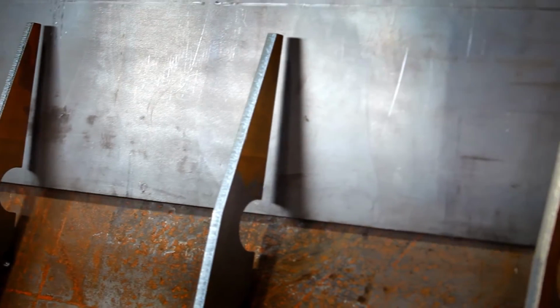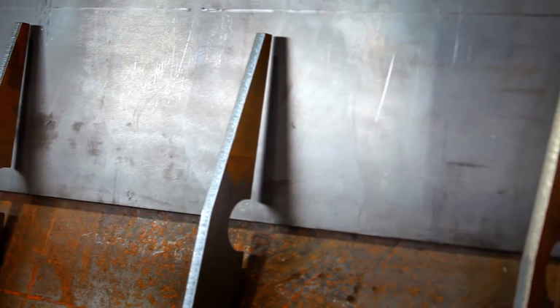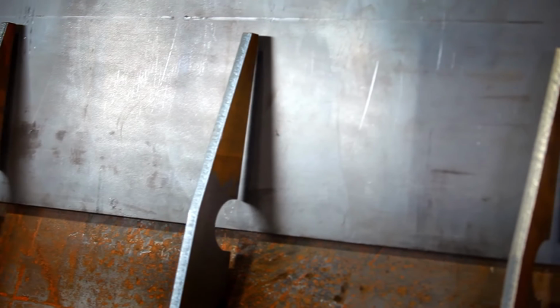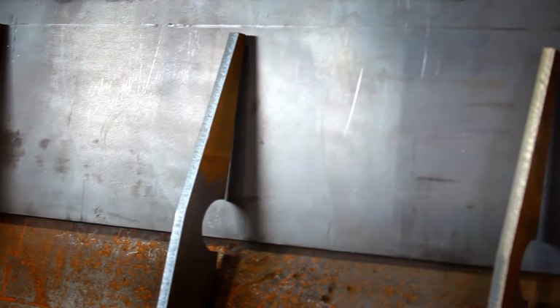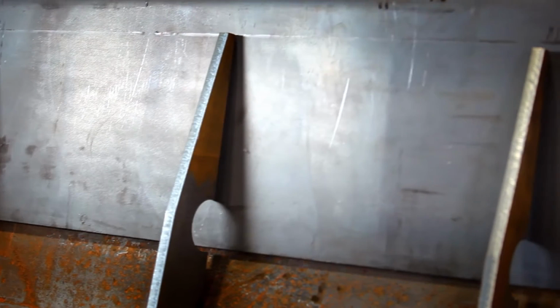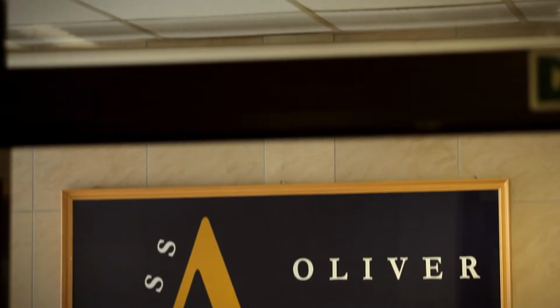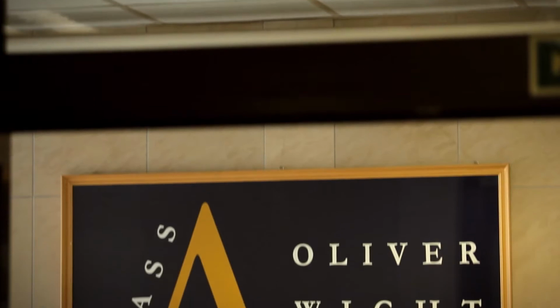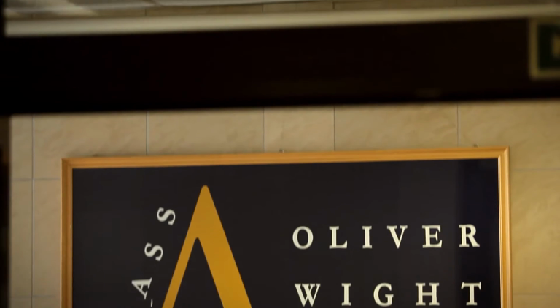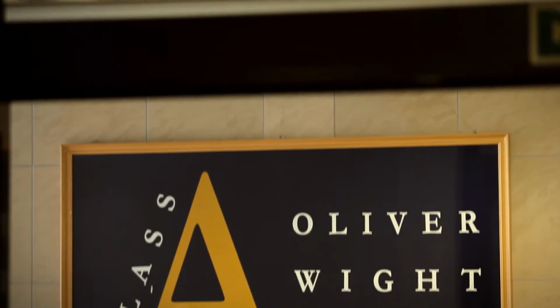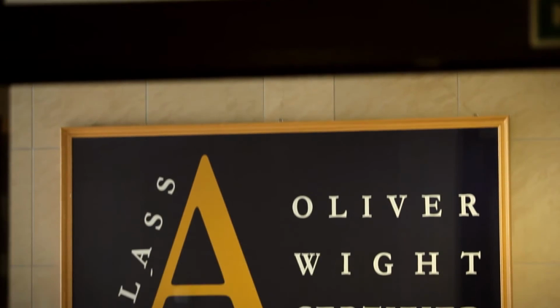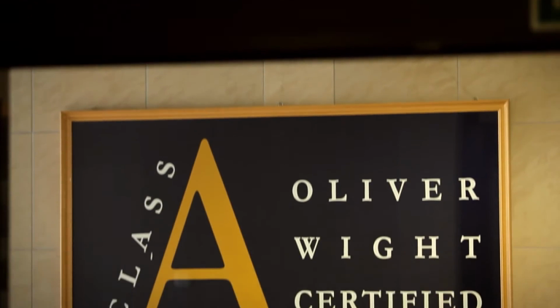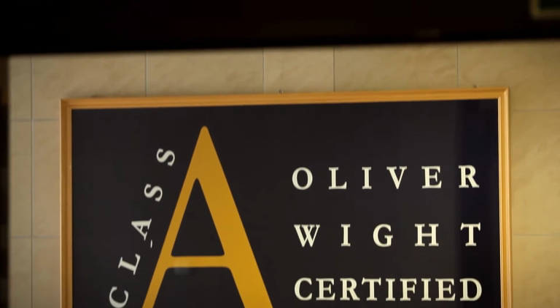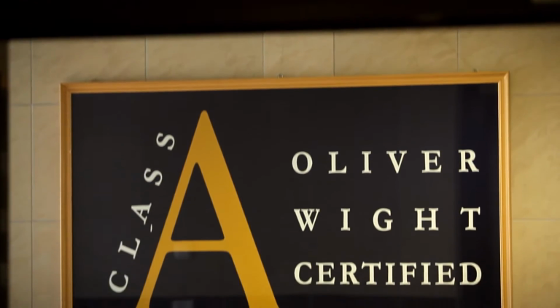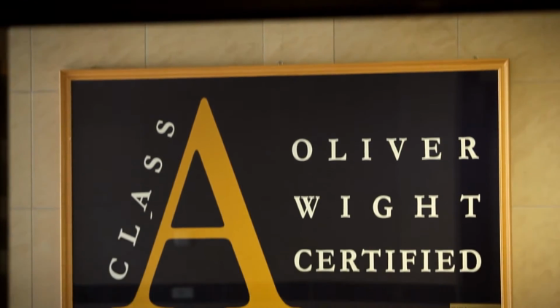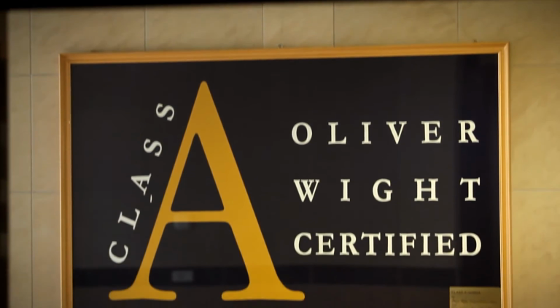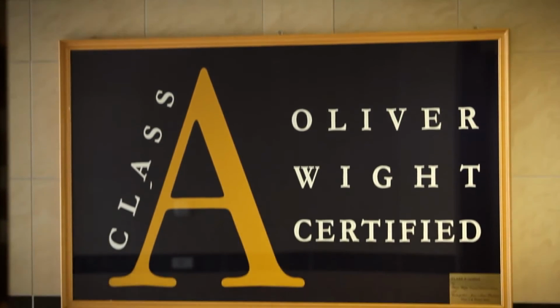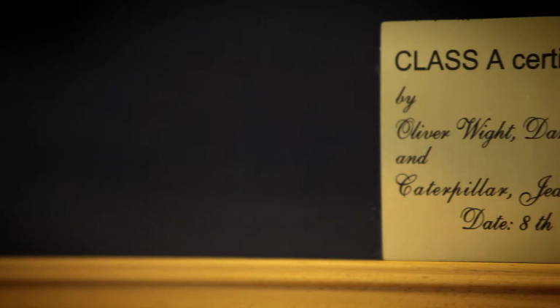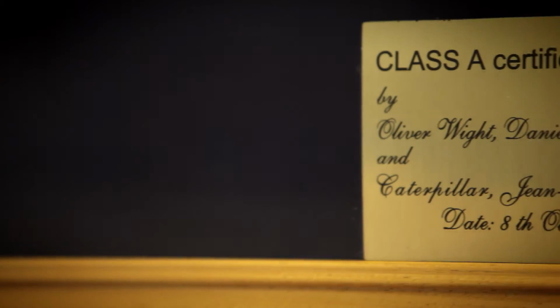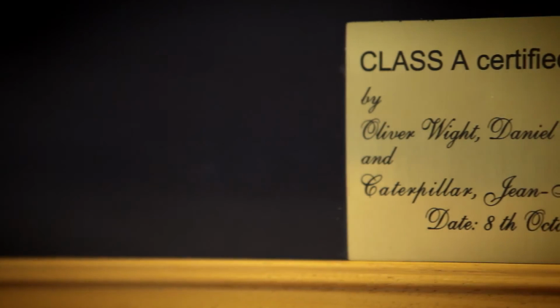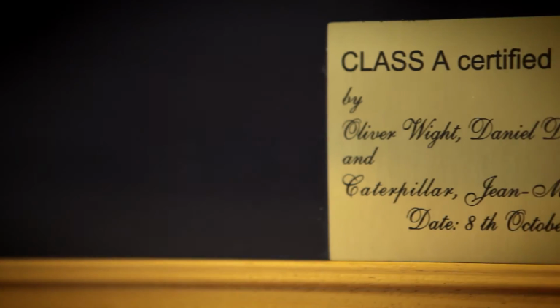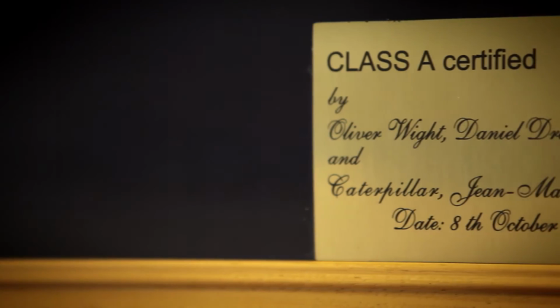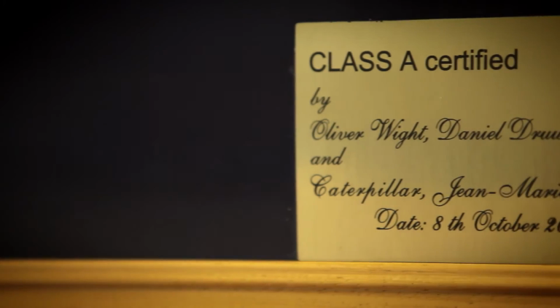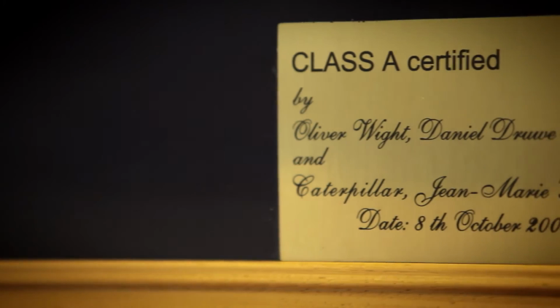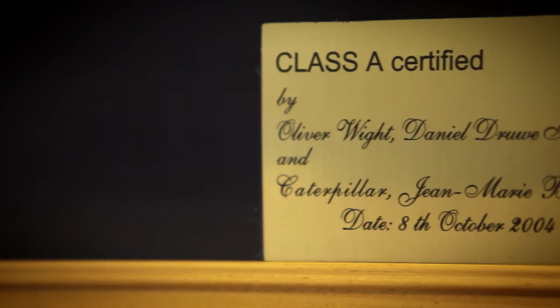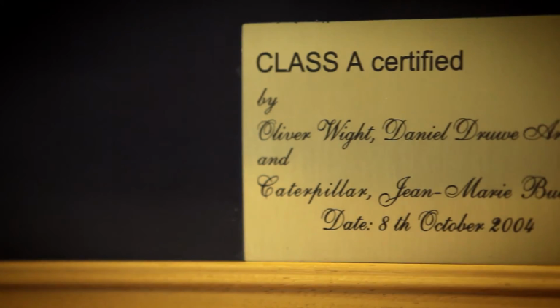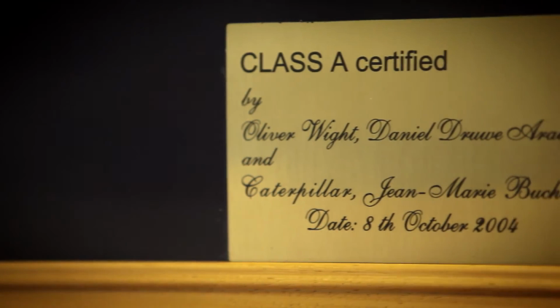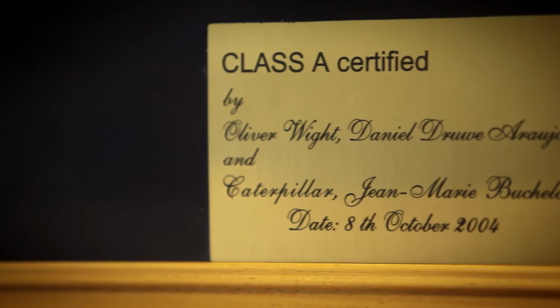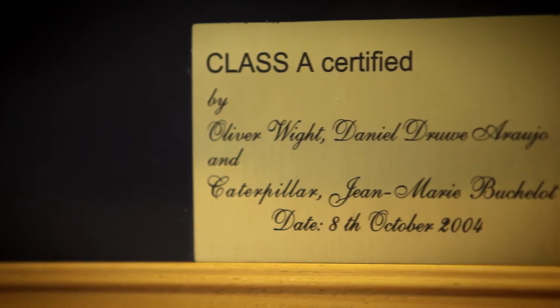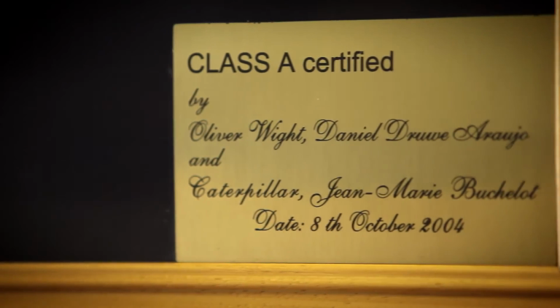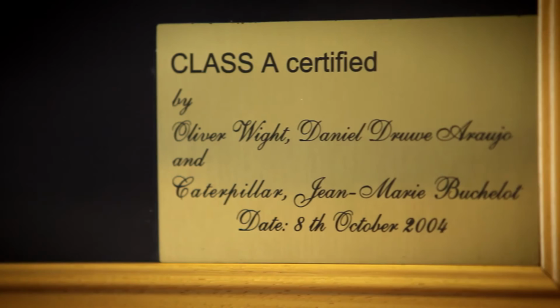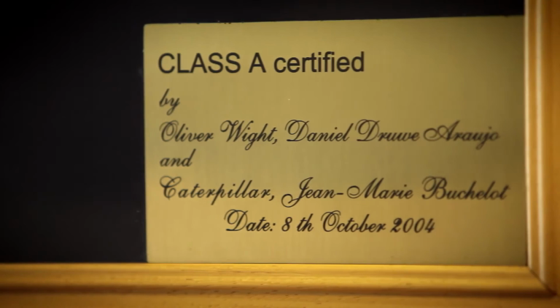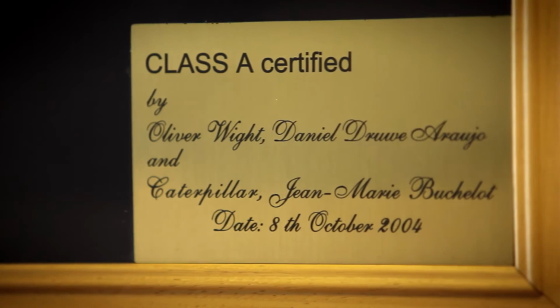Our business. Among plenty of other certifications, we have won the Oliver White Class A Quality Award.